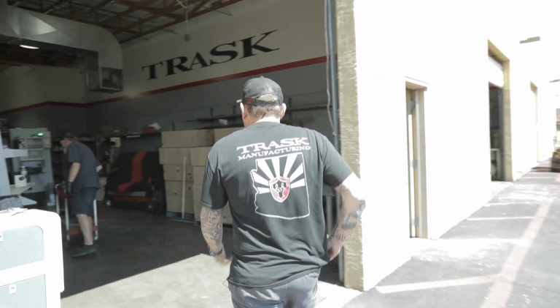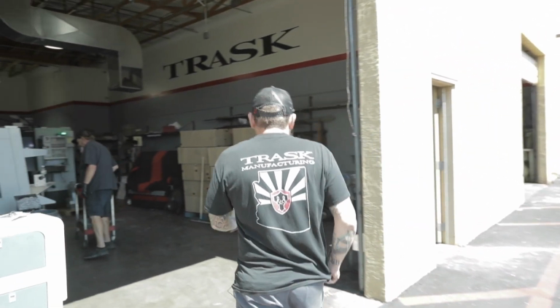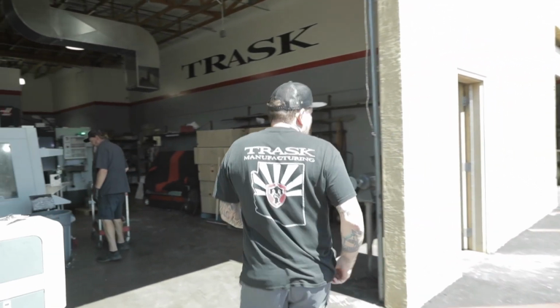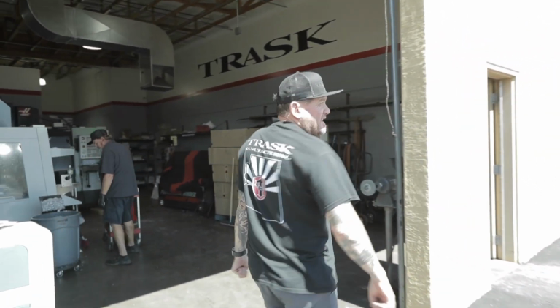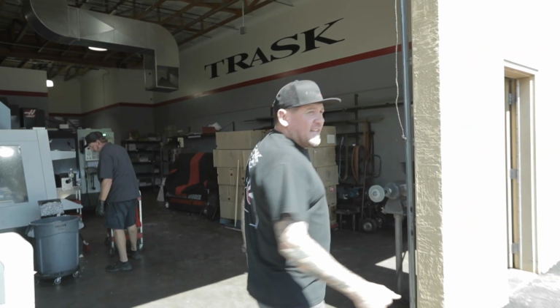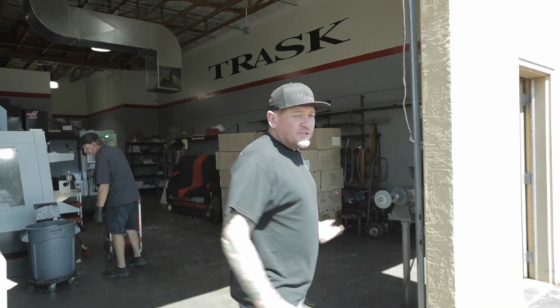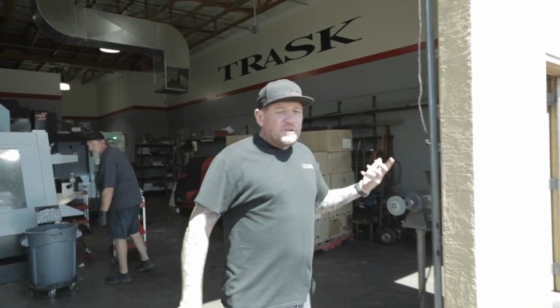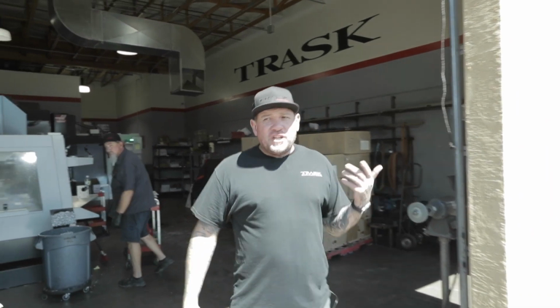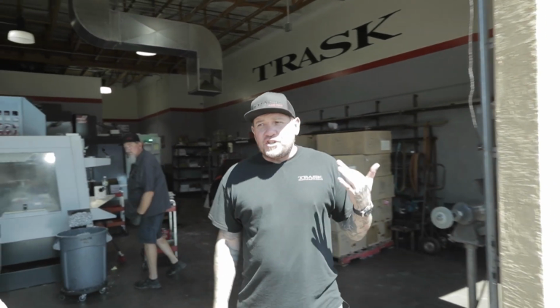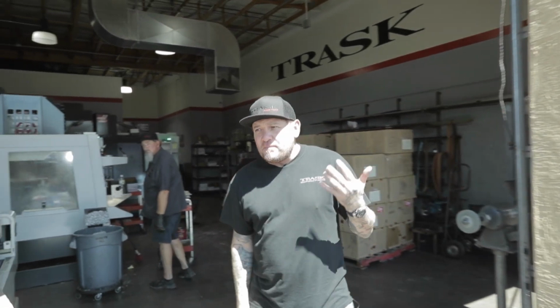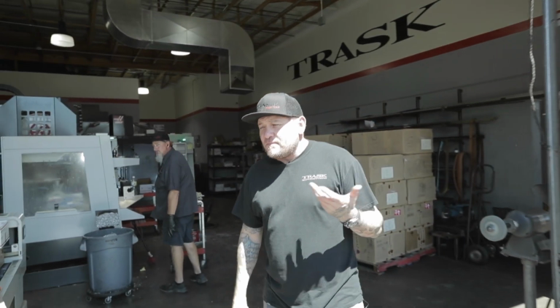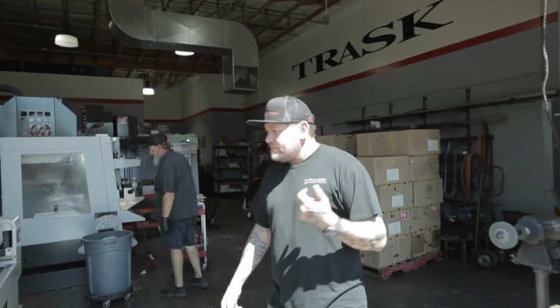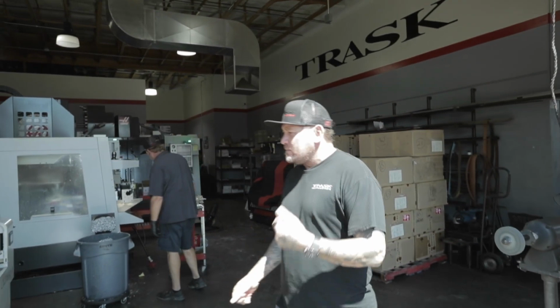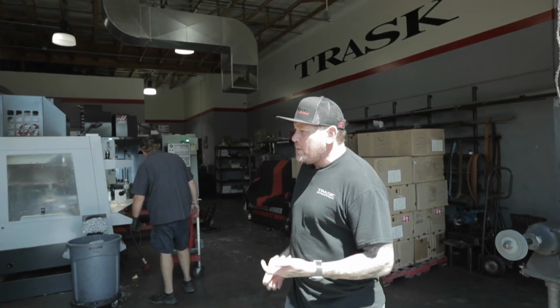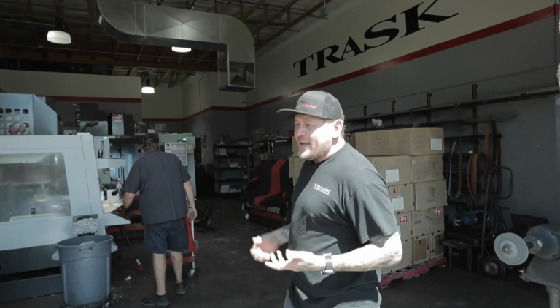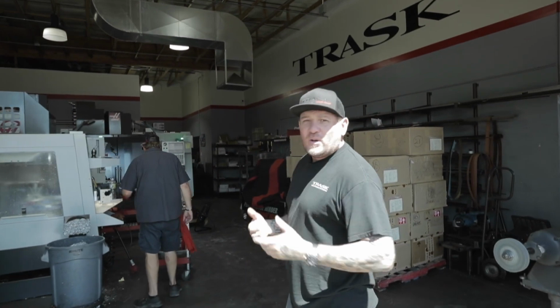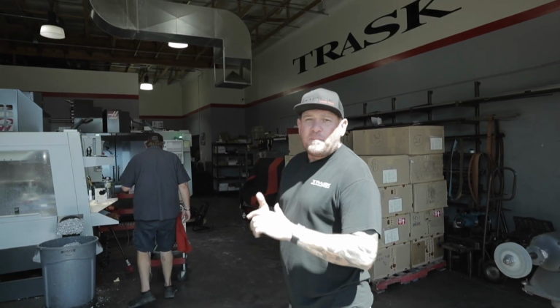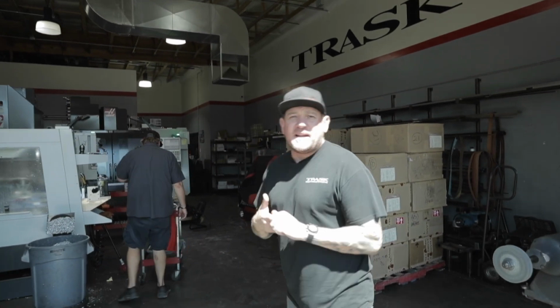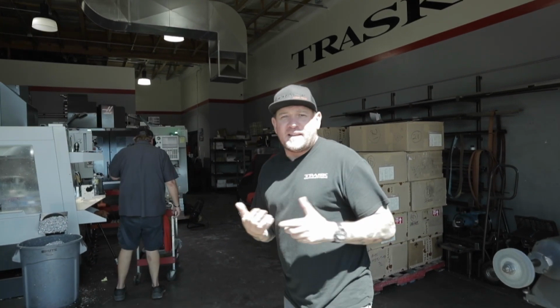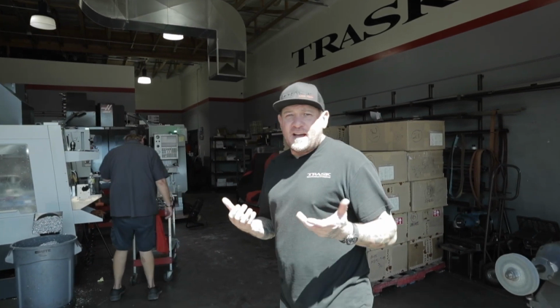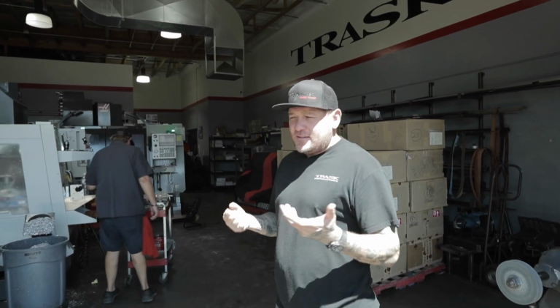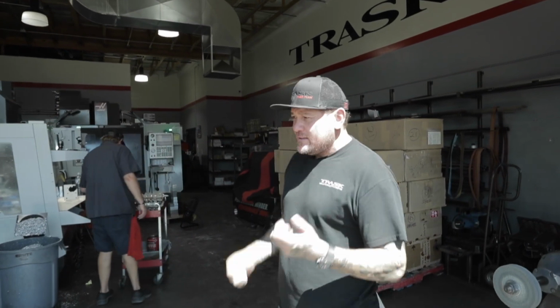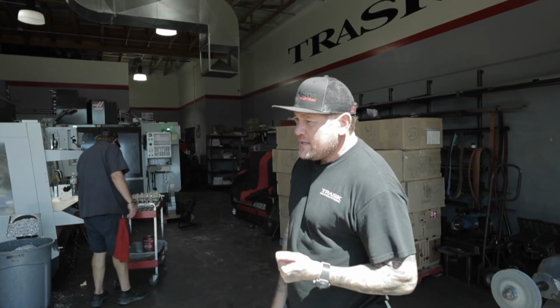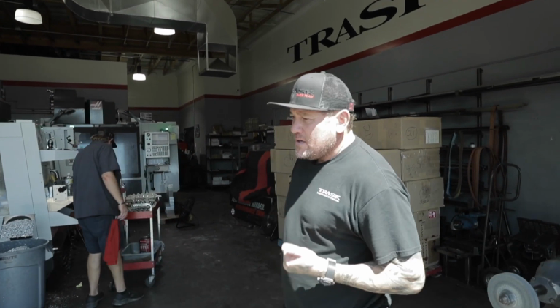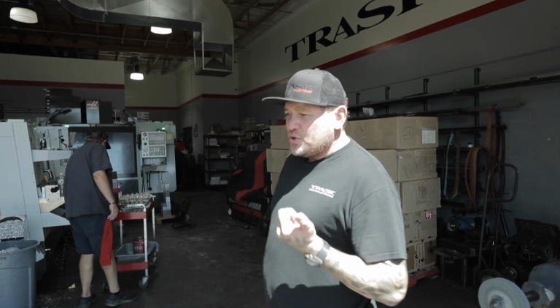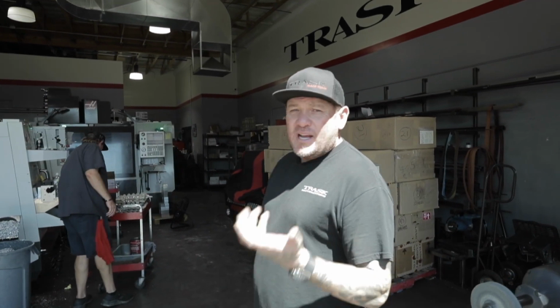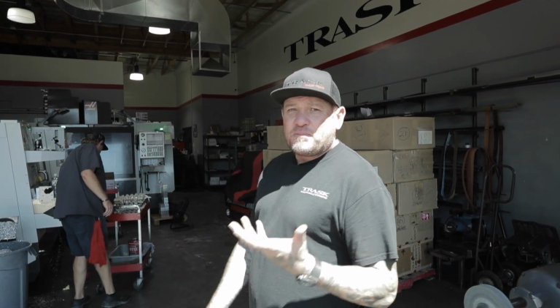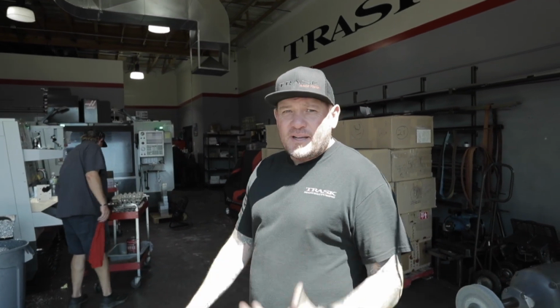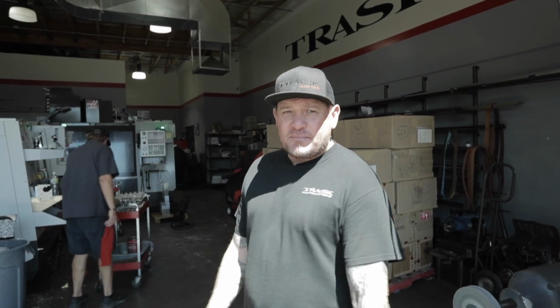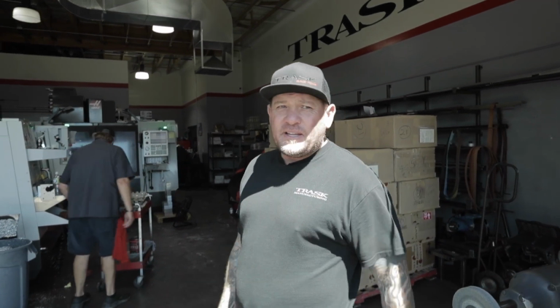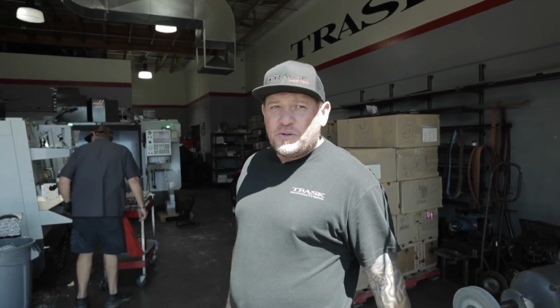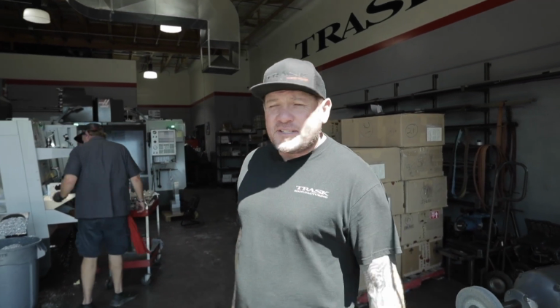This is the start of our machine shop. We make all our parts in-house — all Trask products are made in the USA.